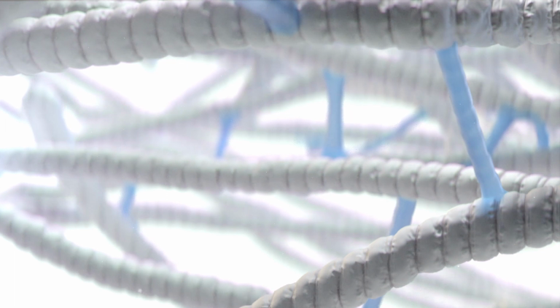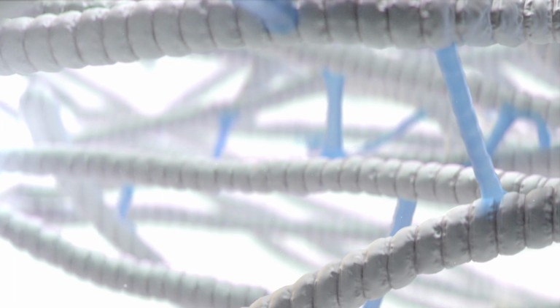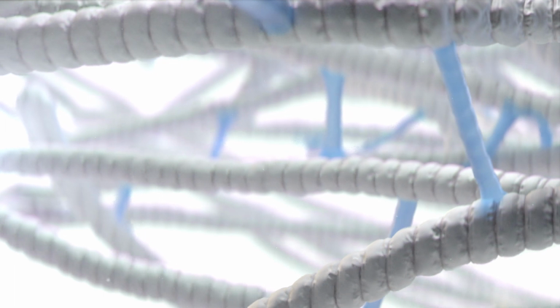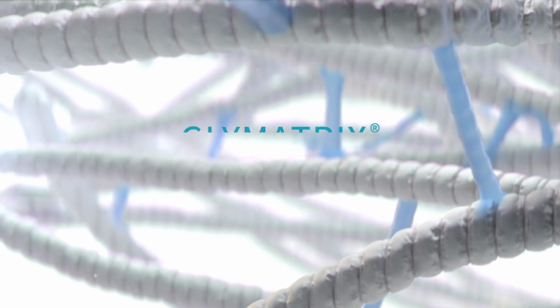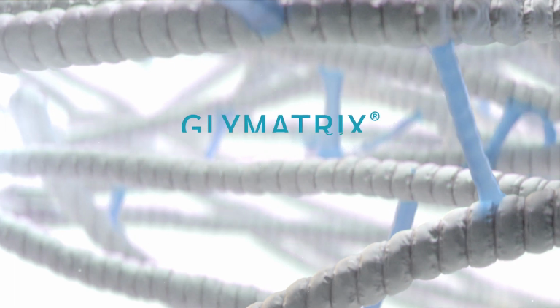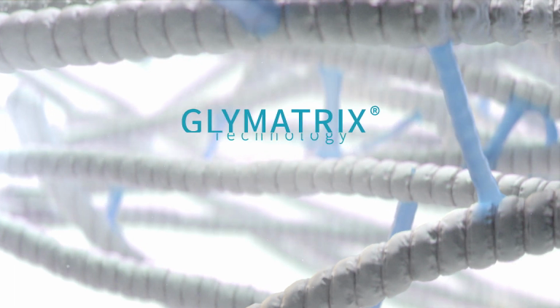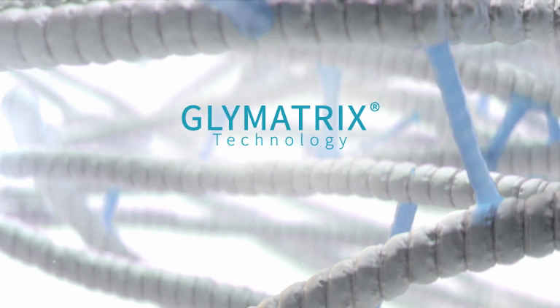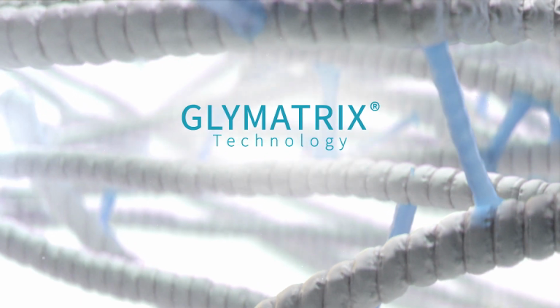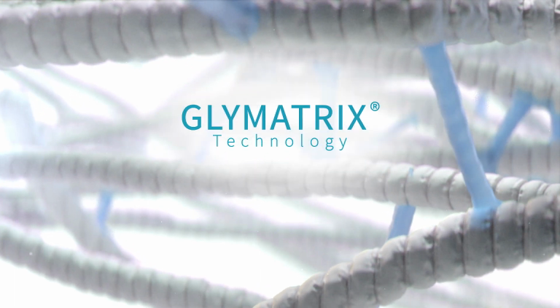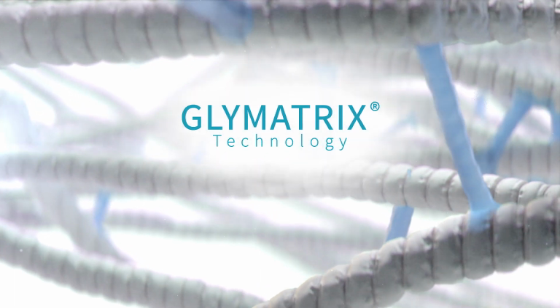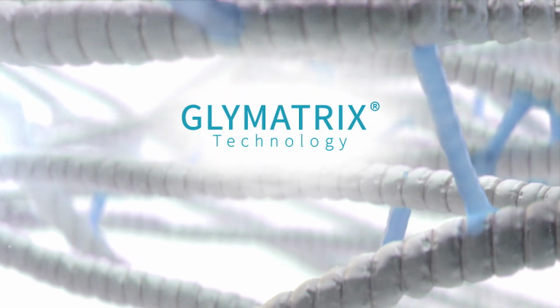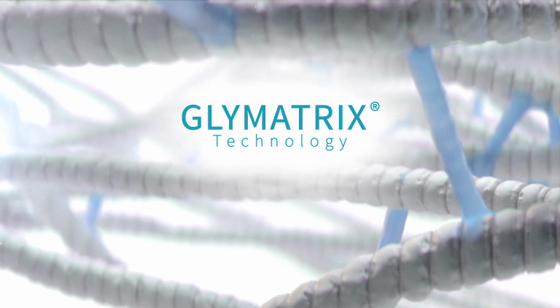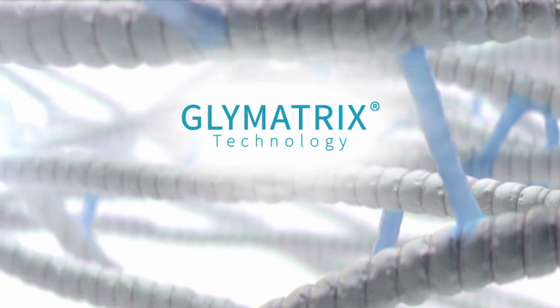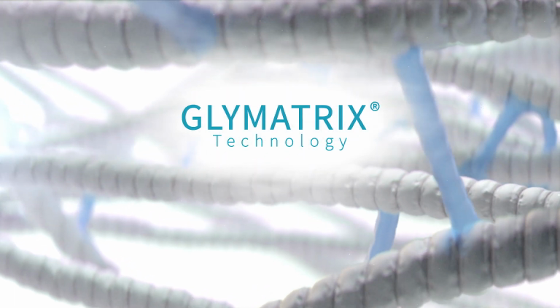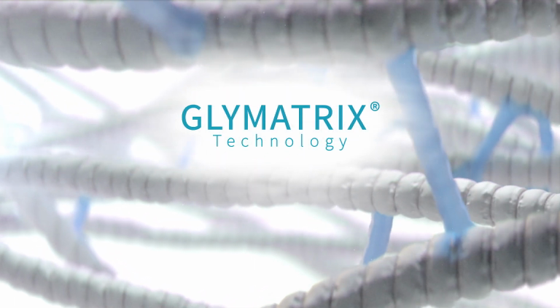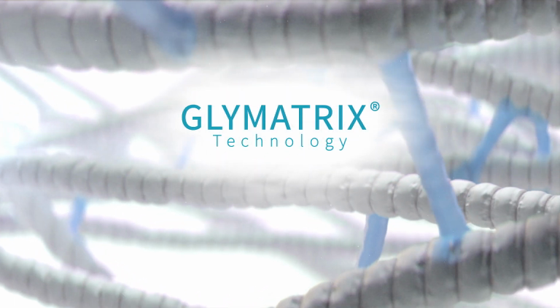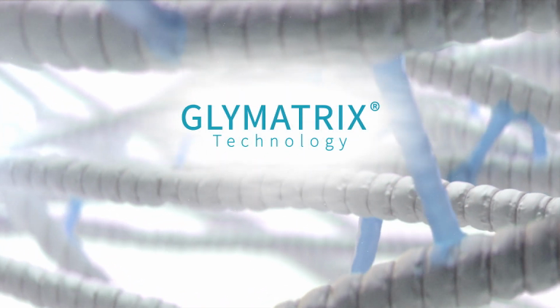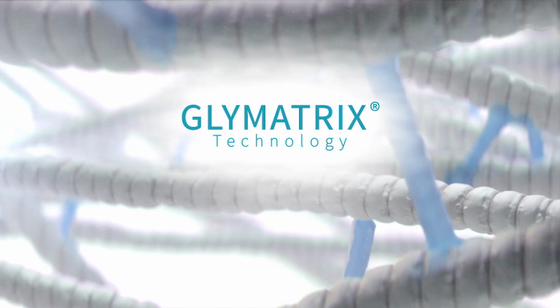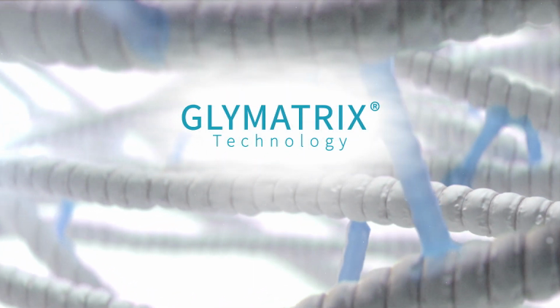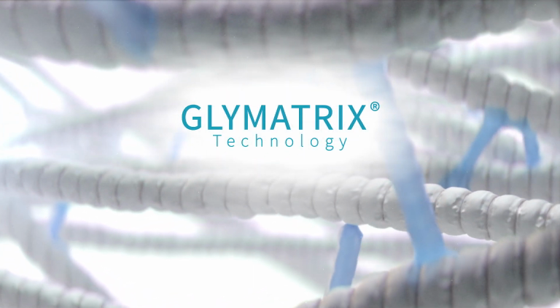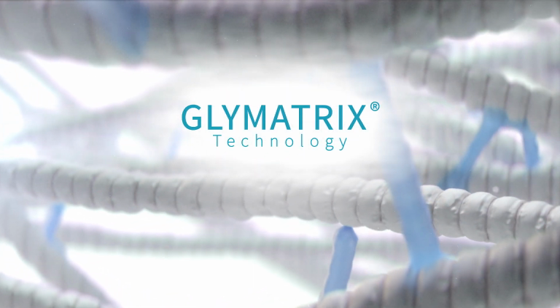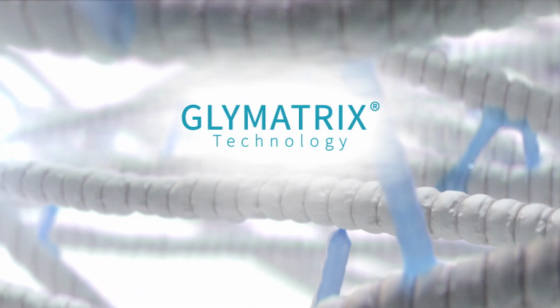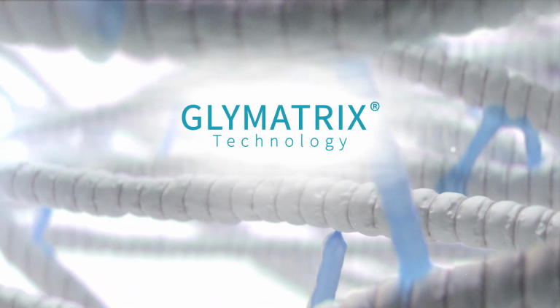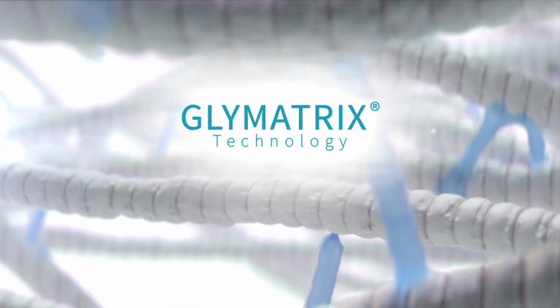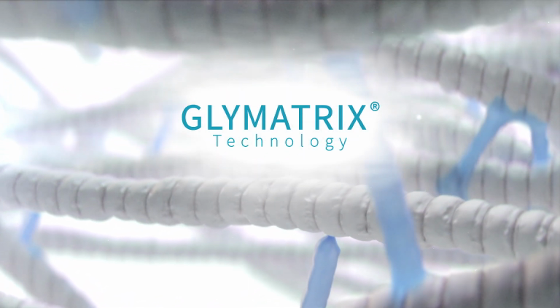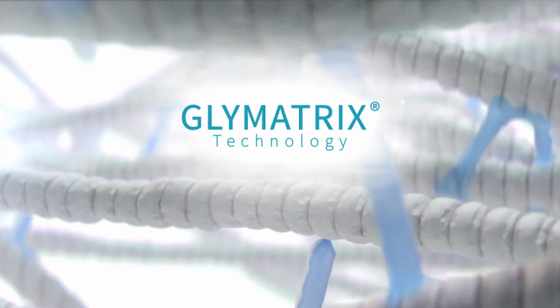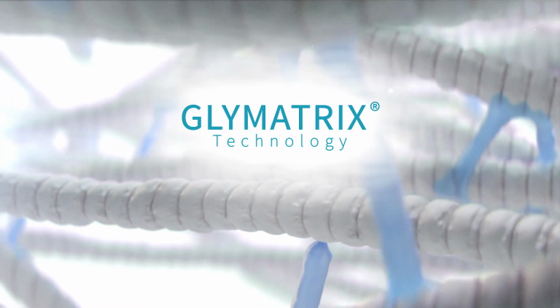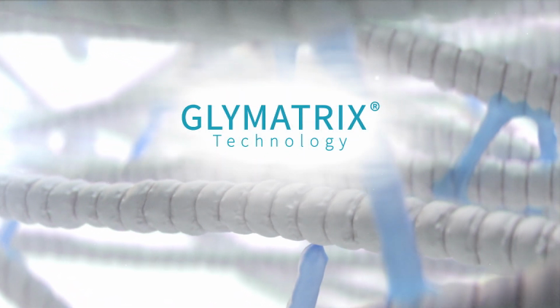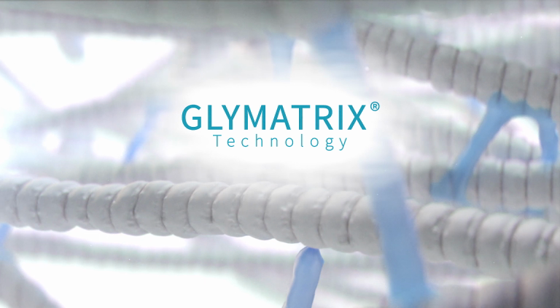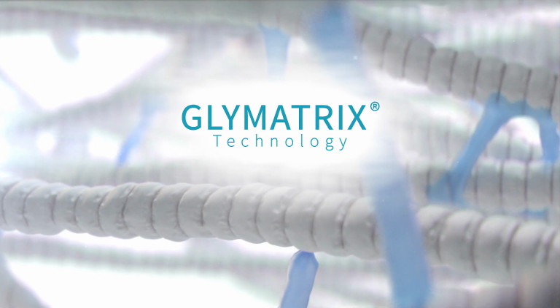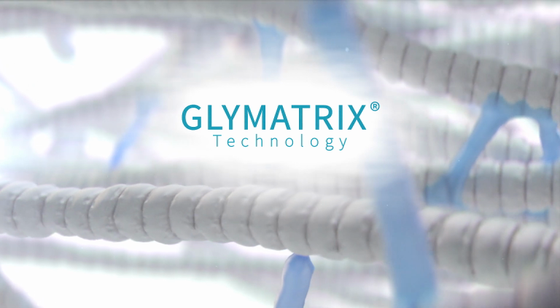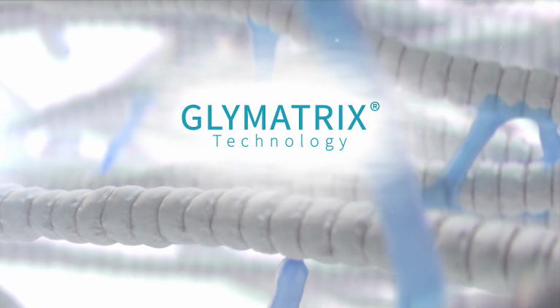Our patented Glimatrix technology mimics the natural collagen cycle in our body.